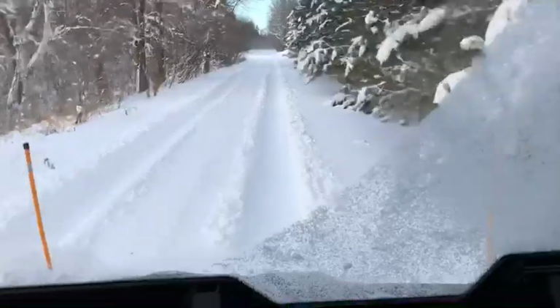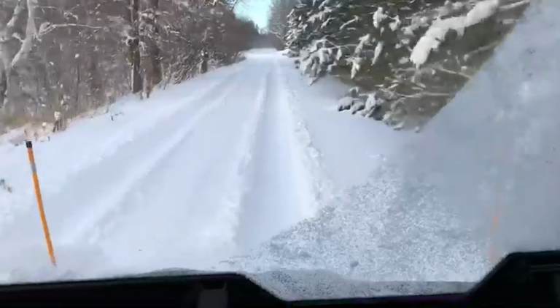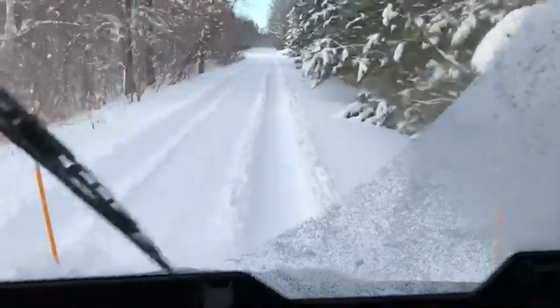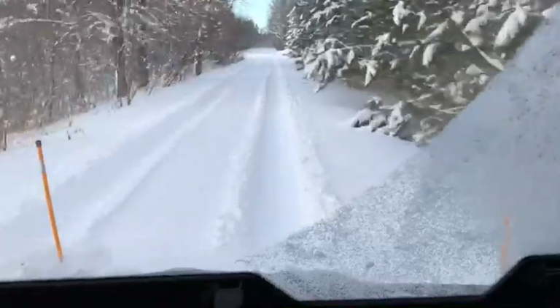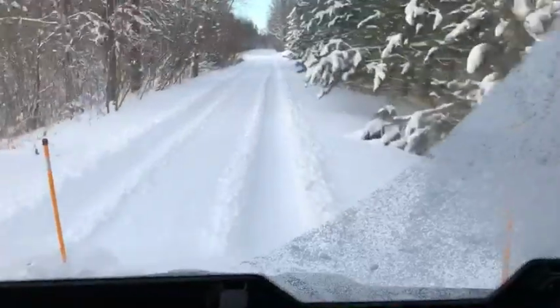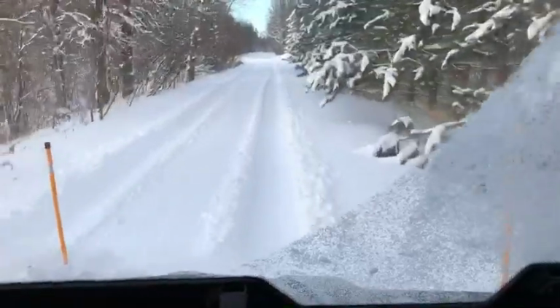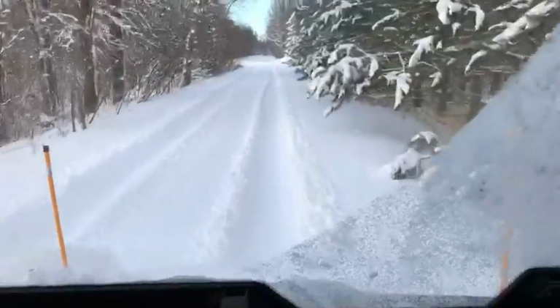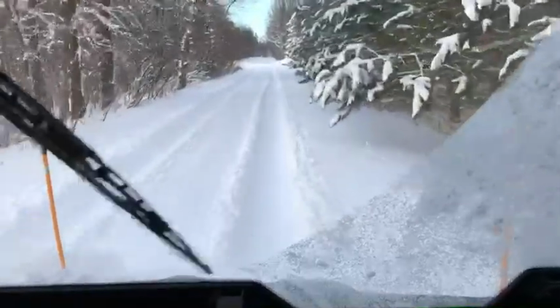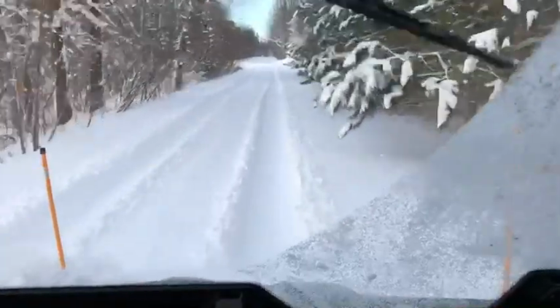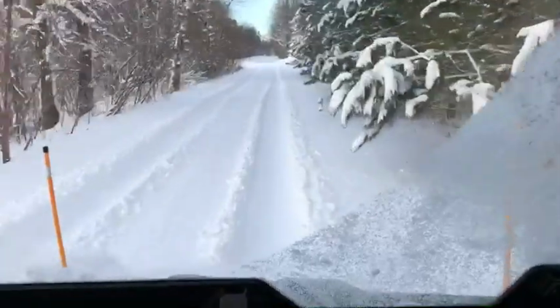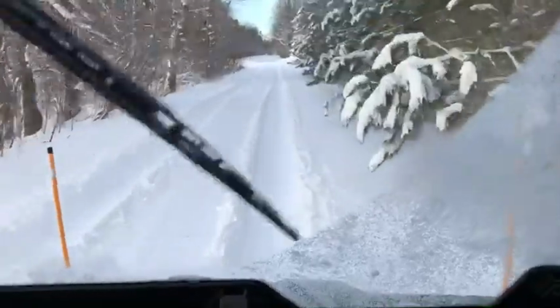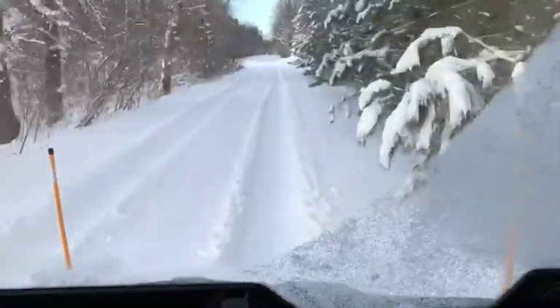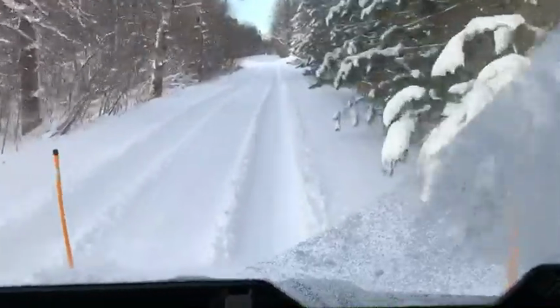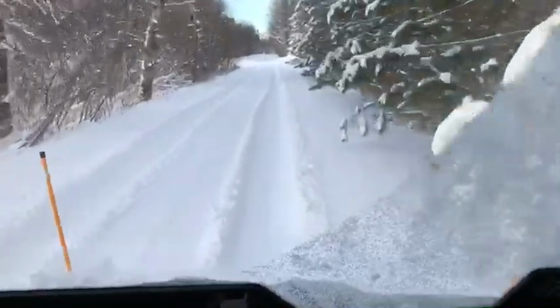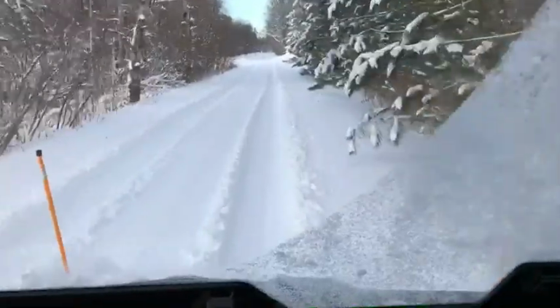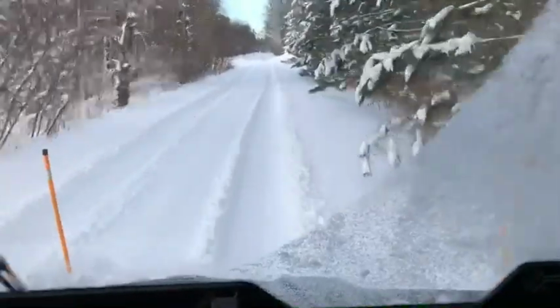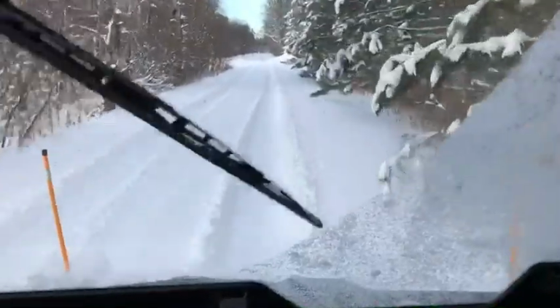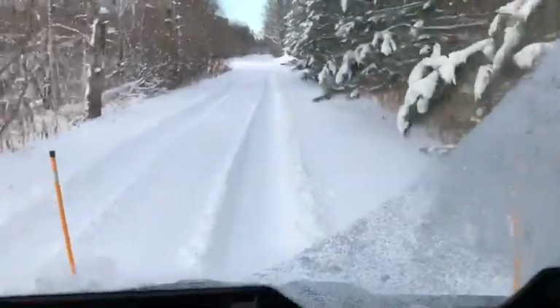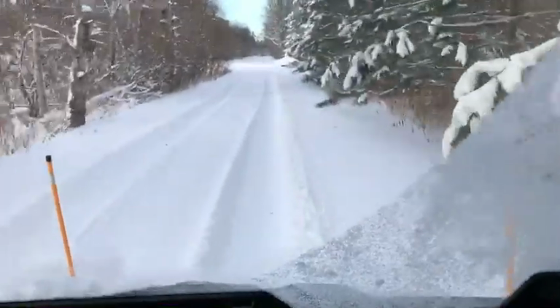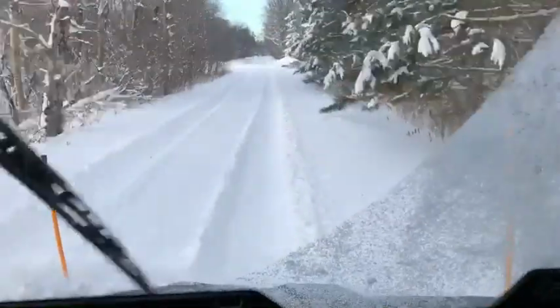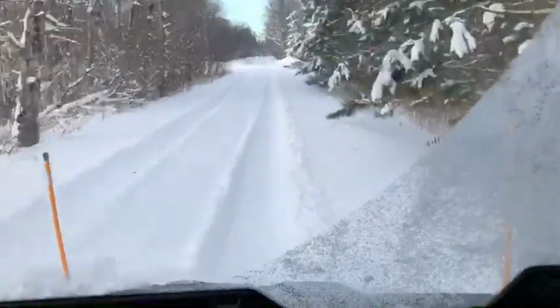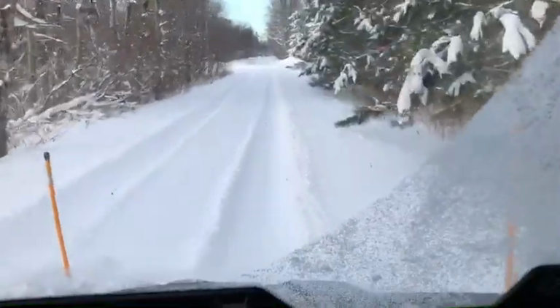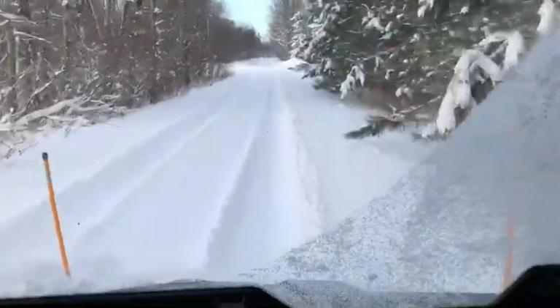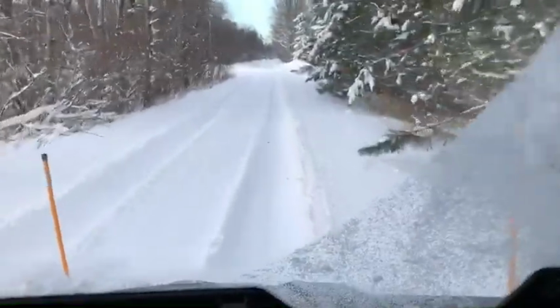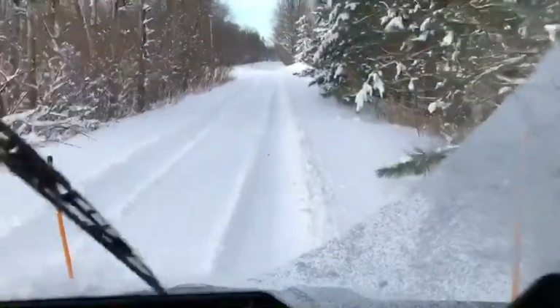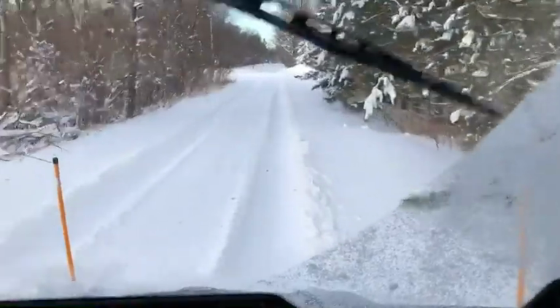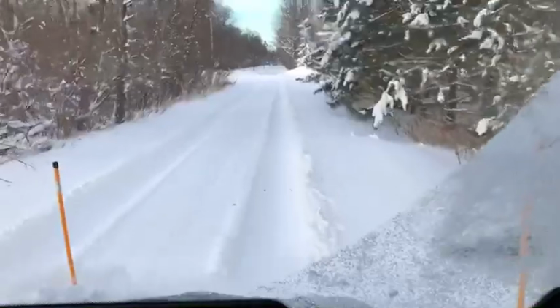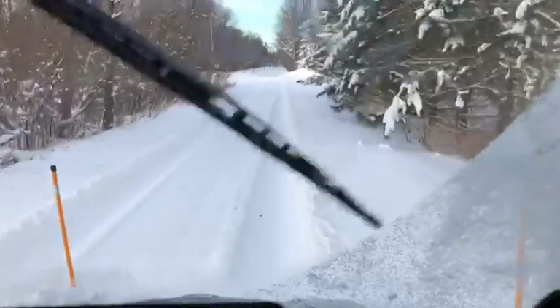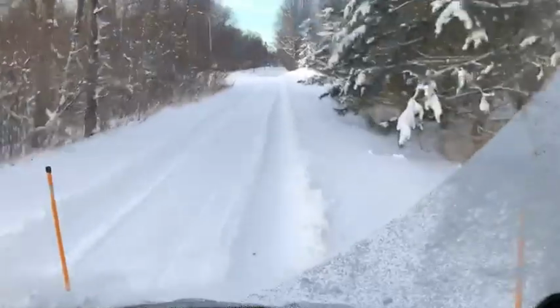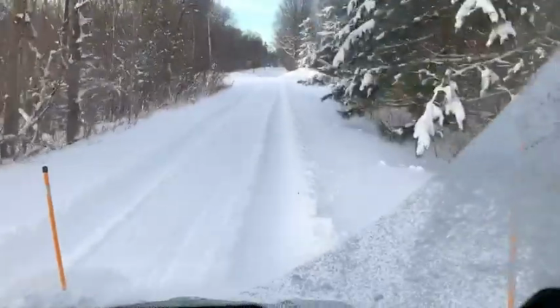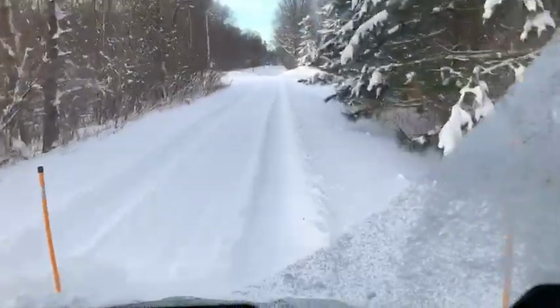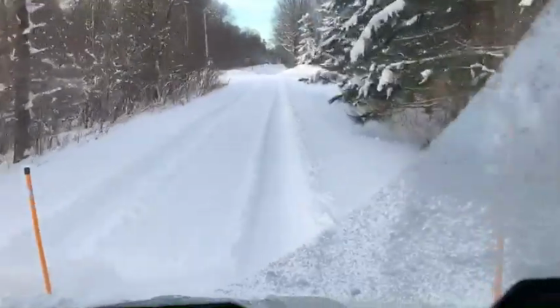You can run down the driveway and once you turn around and come back, it's just a good job and it's pretty easy.